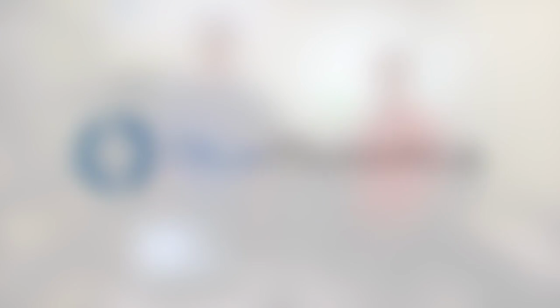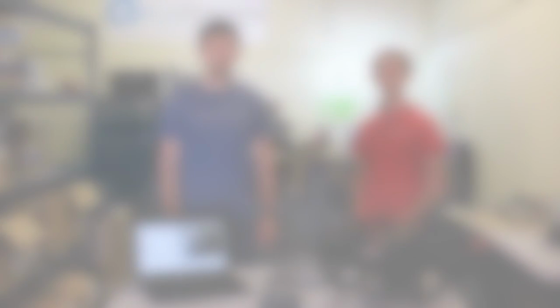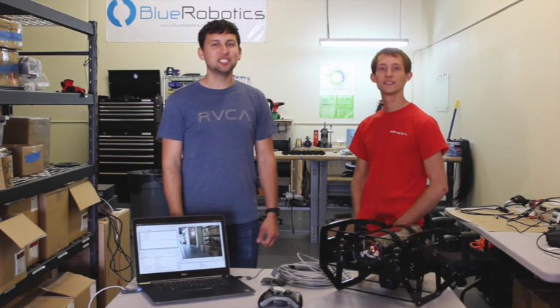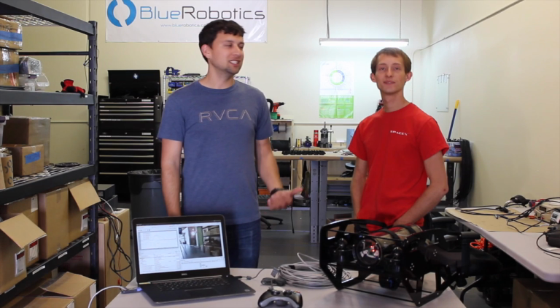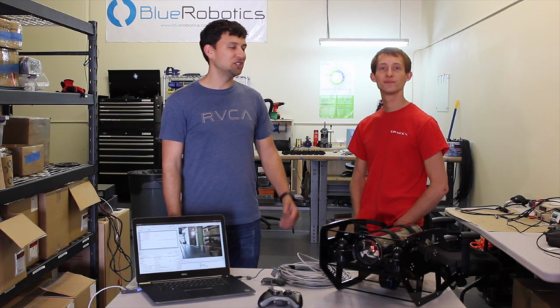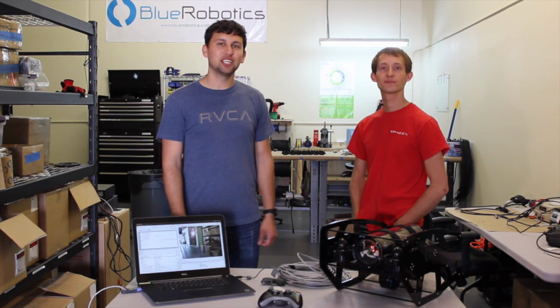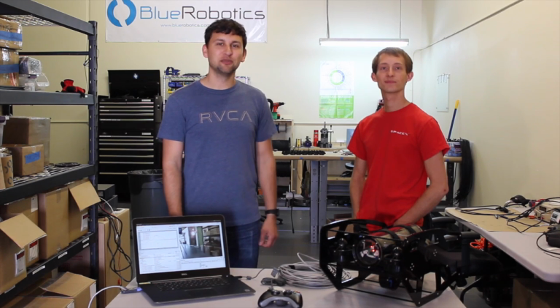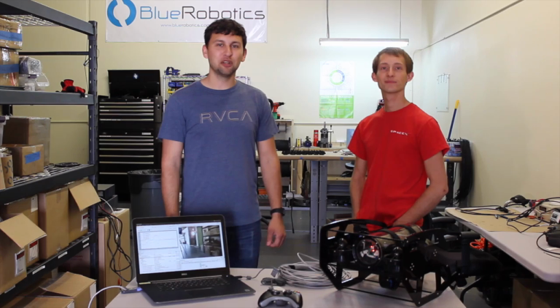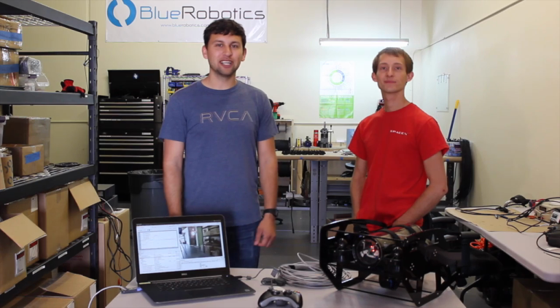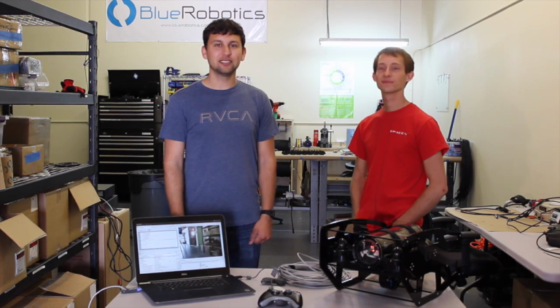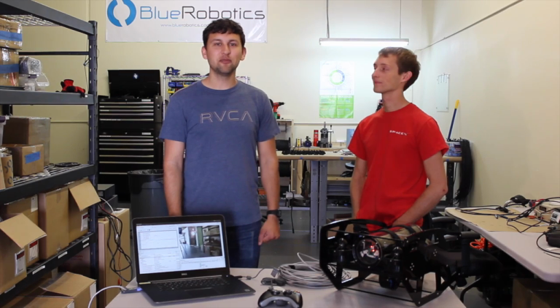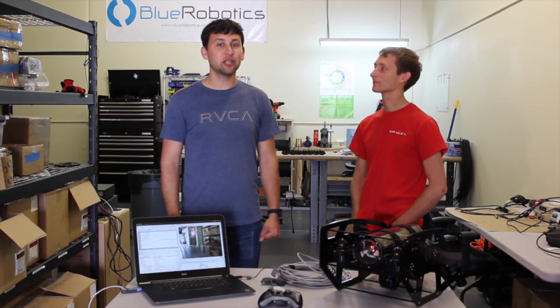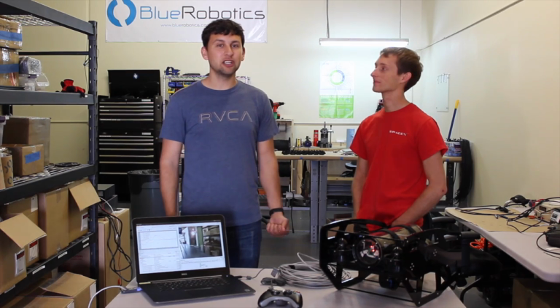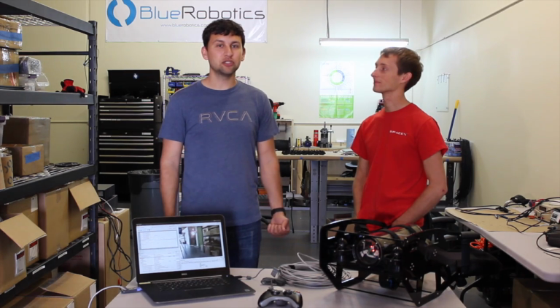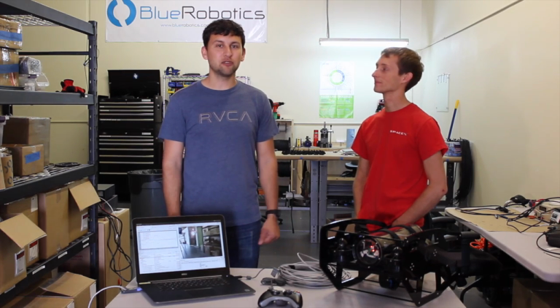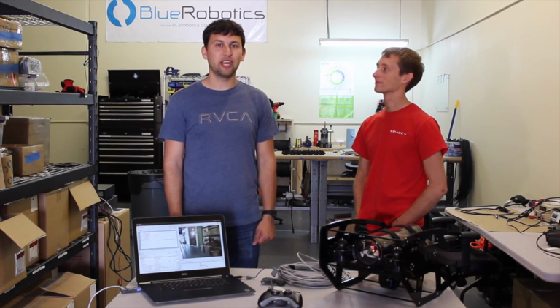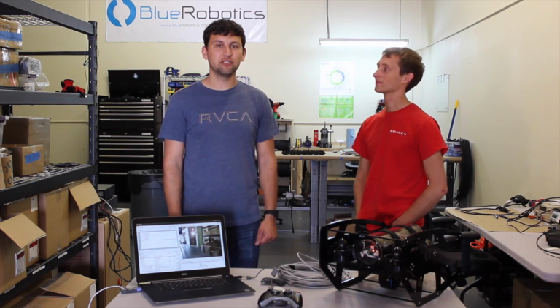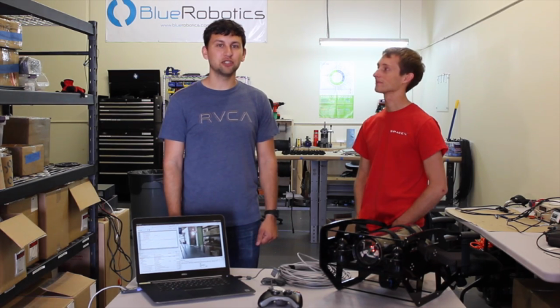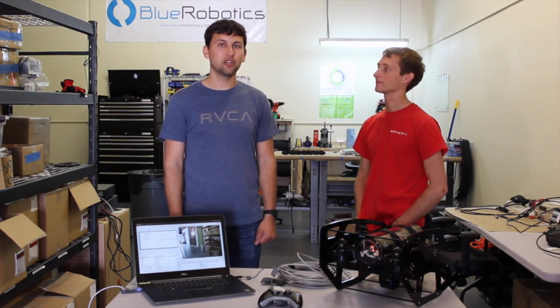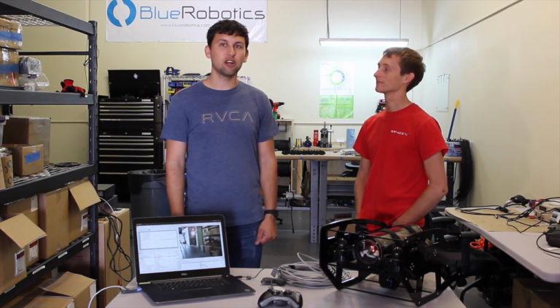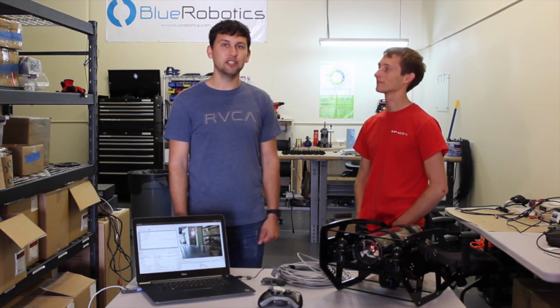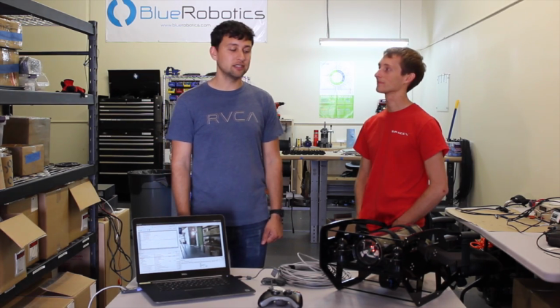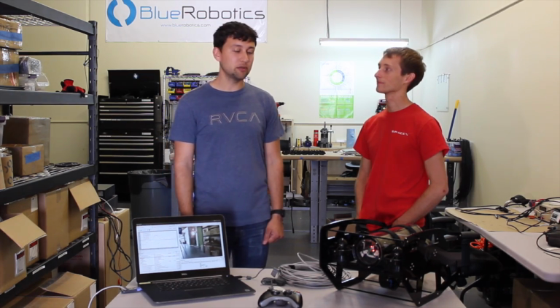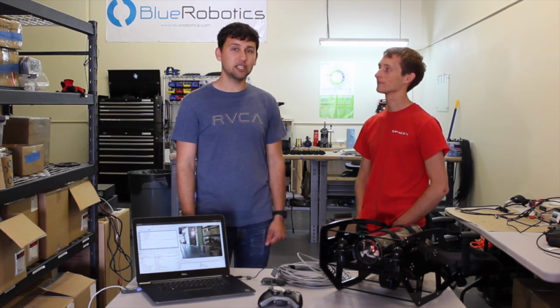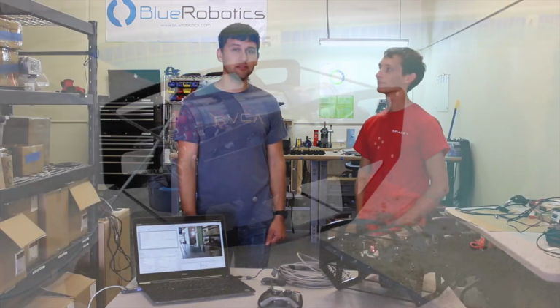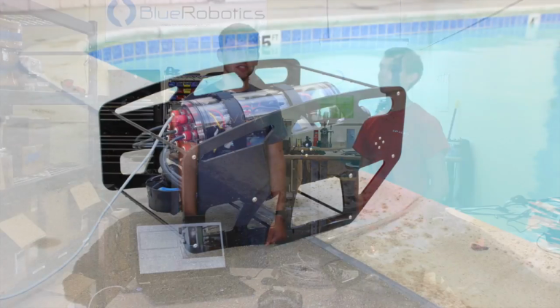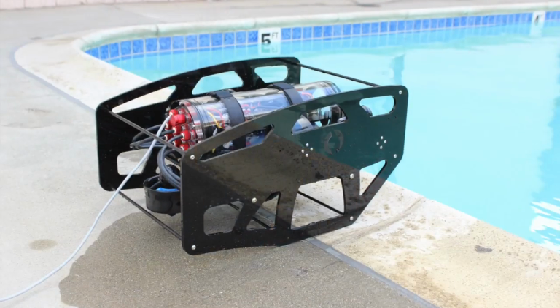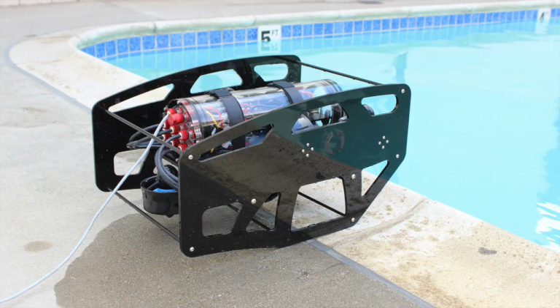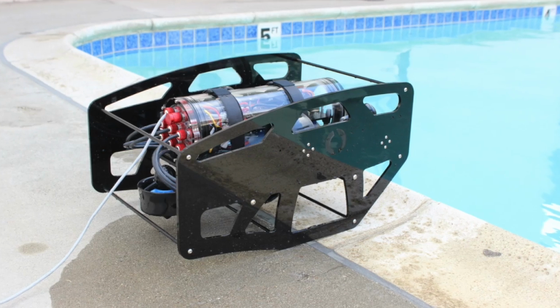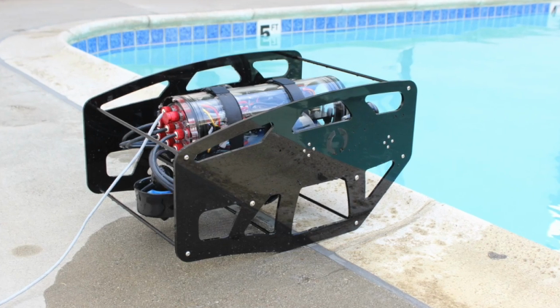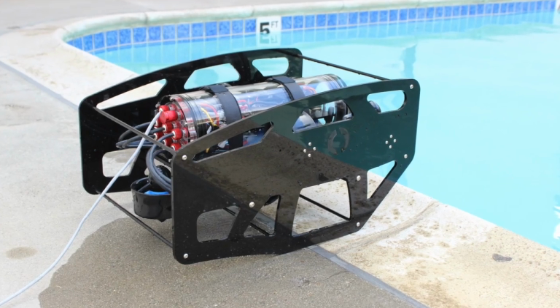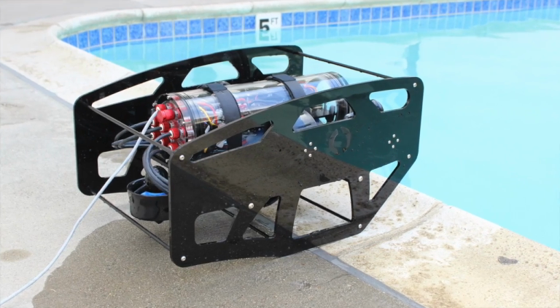Hi, I'm Rusty and this is Josh from Blue Robotics. We've been working on a new software package for controlling ROVs and today we're taking it for a spin with our Blue ROV.